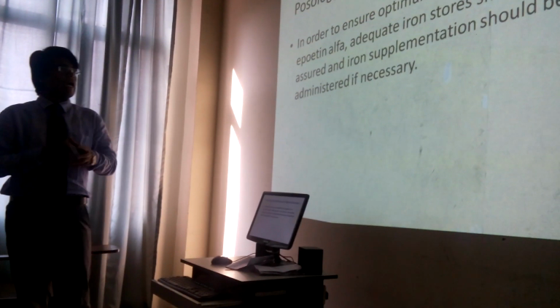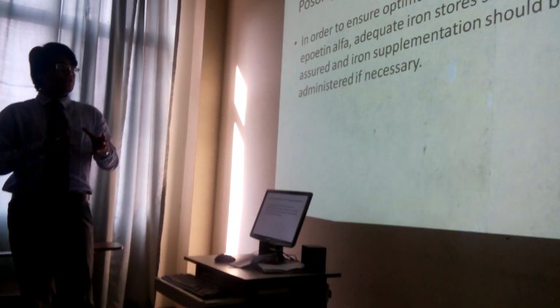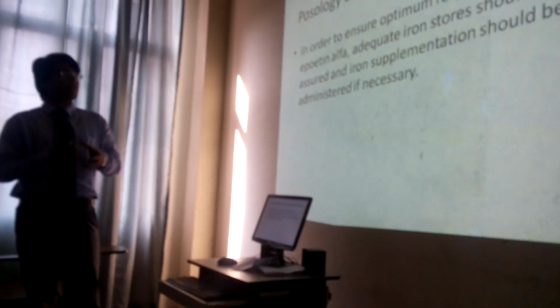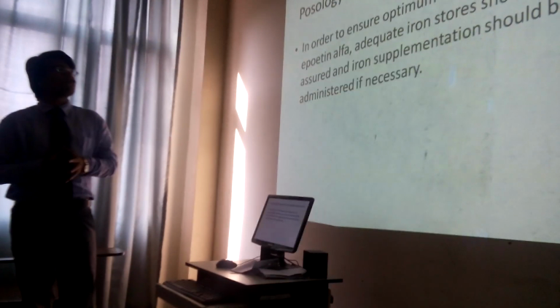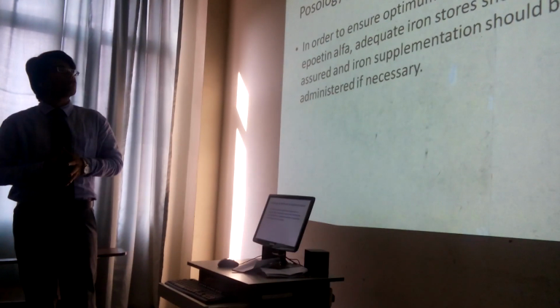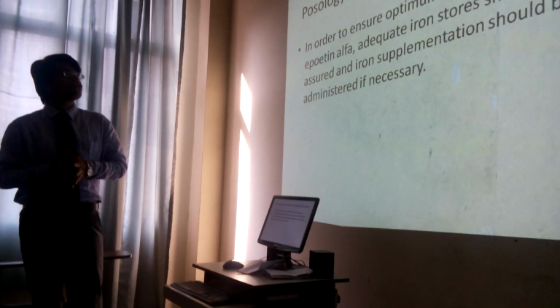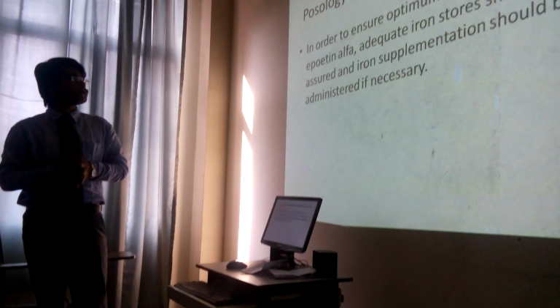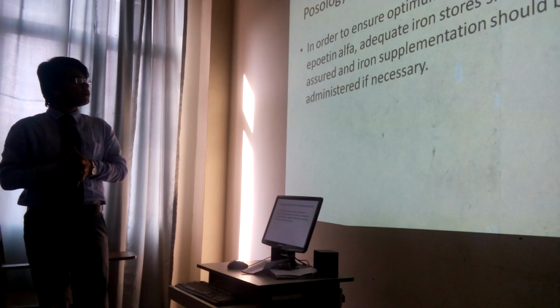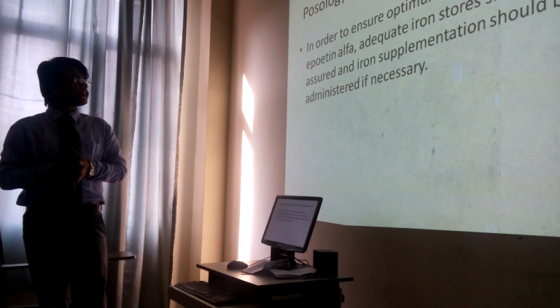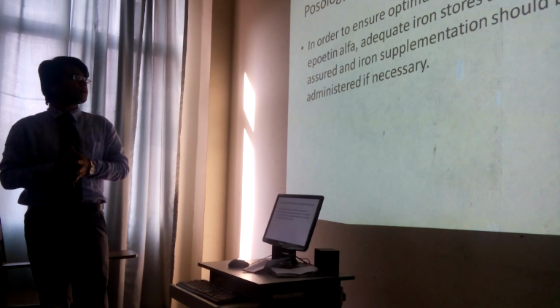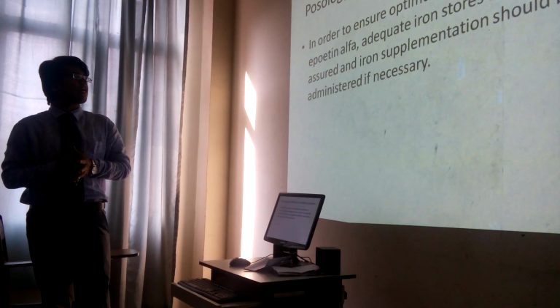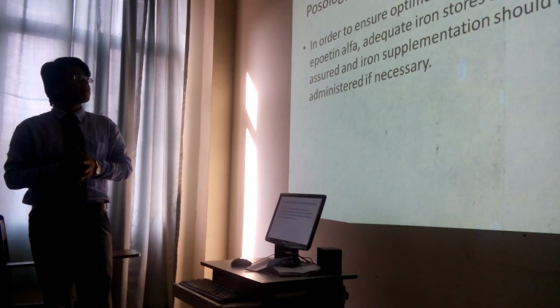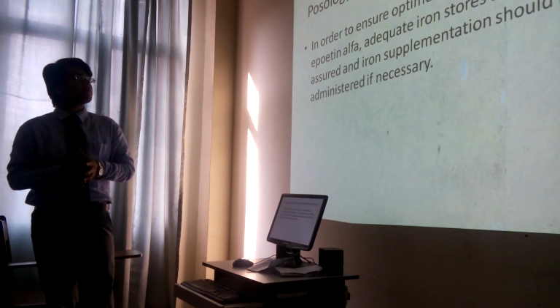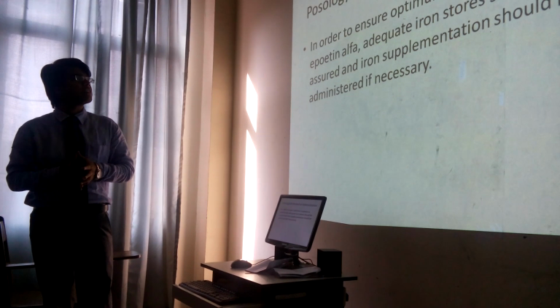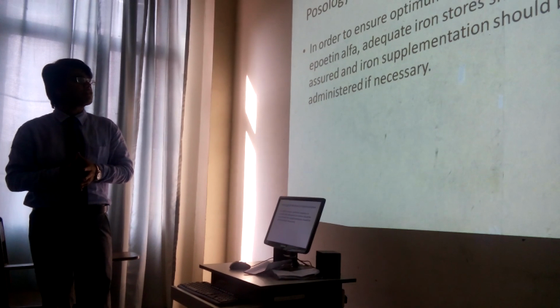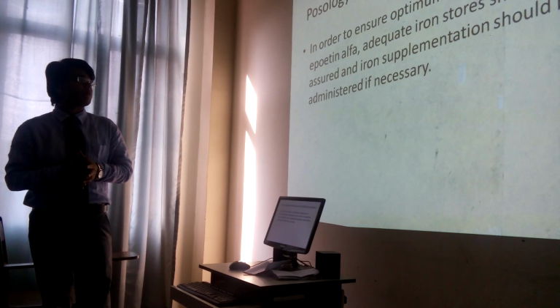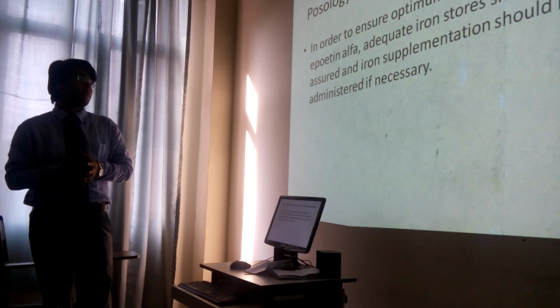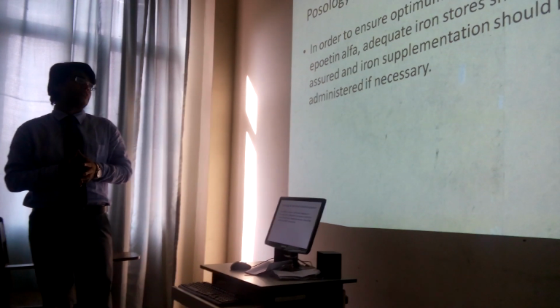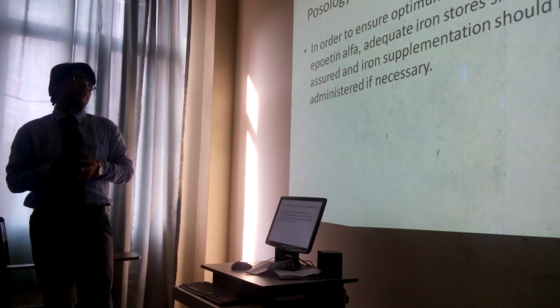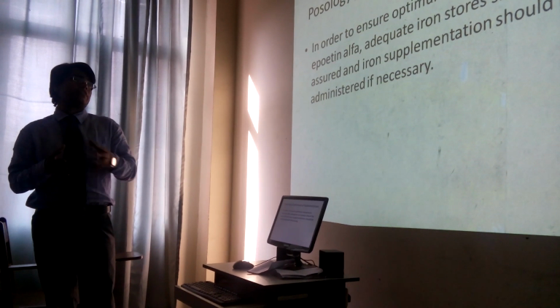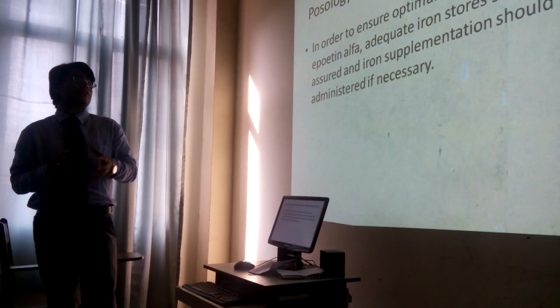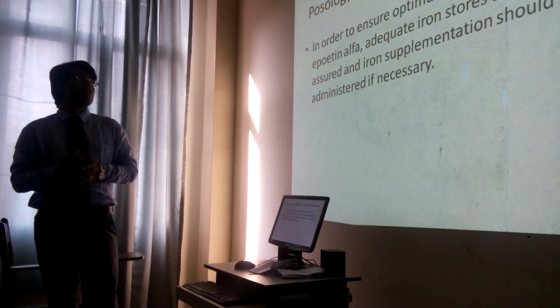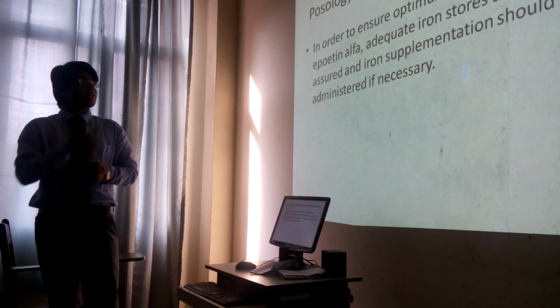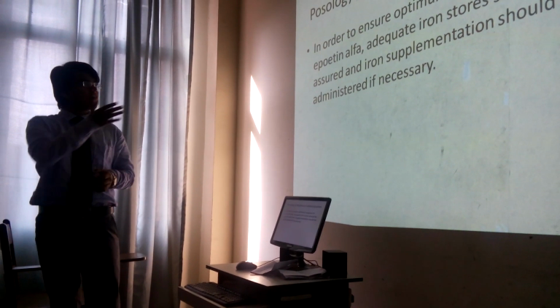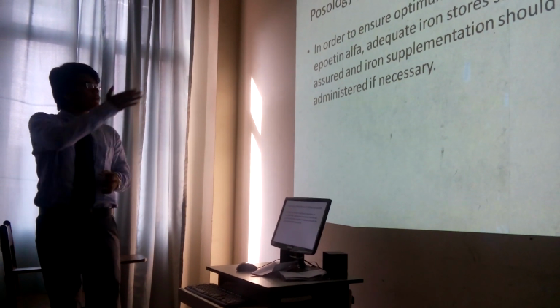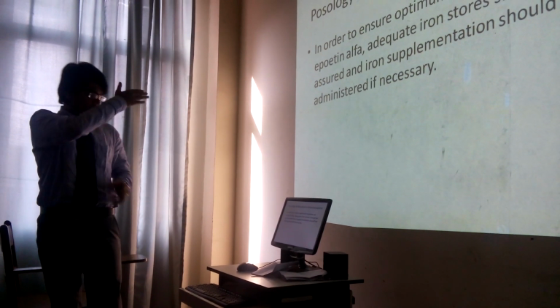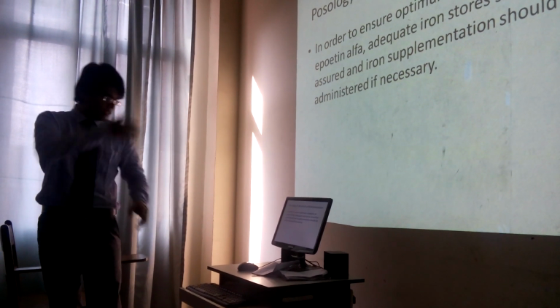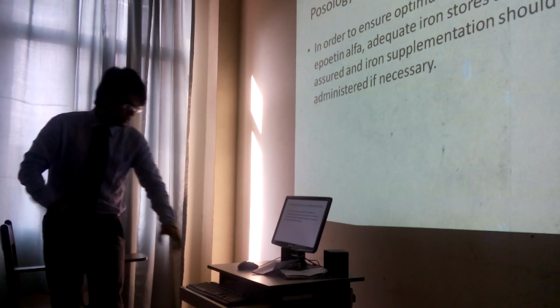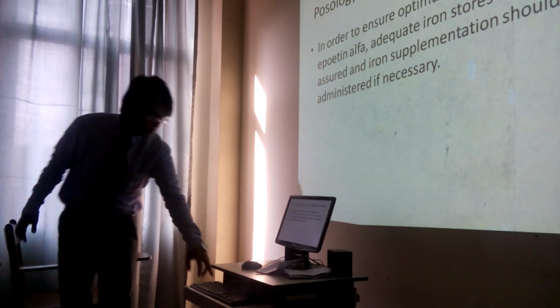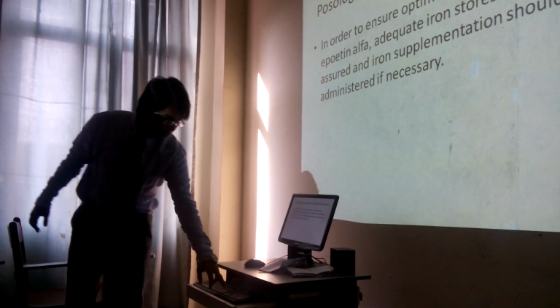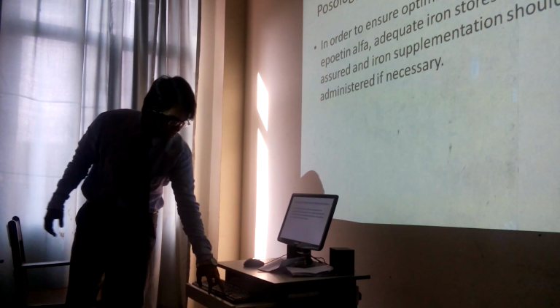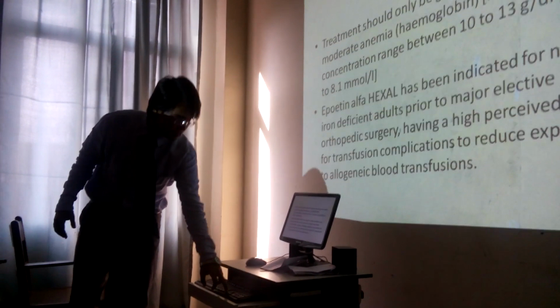Iron stores should be assured so that iron supplementation can be present before initiating epoetin alpha. As mentioned in previous slides, consideration of iron deficiency is important.